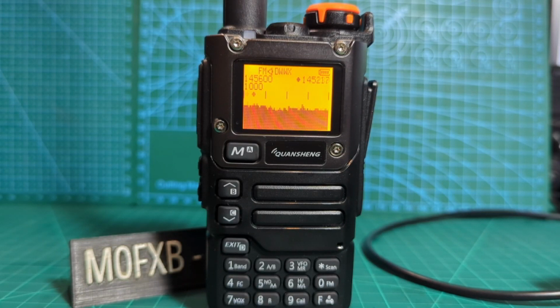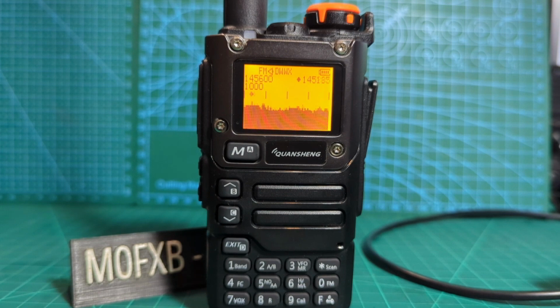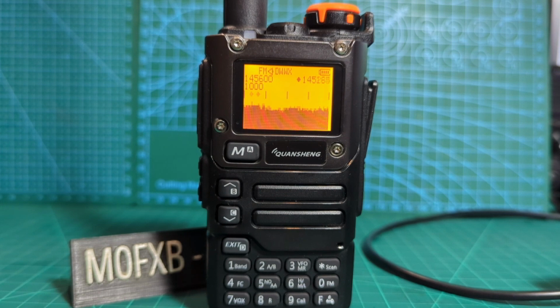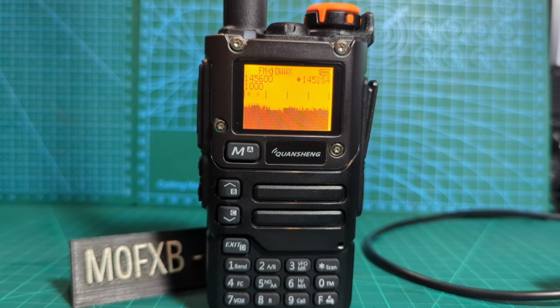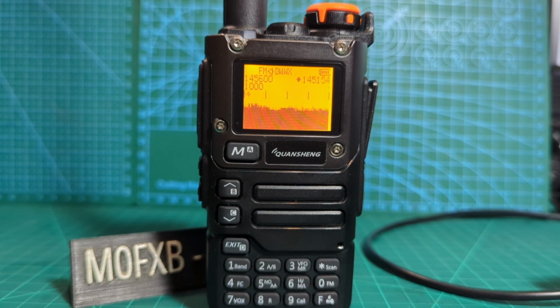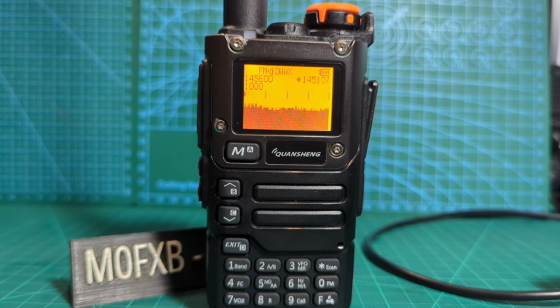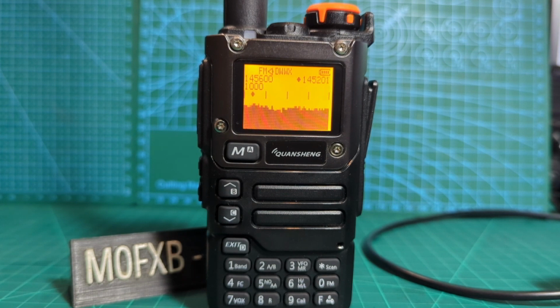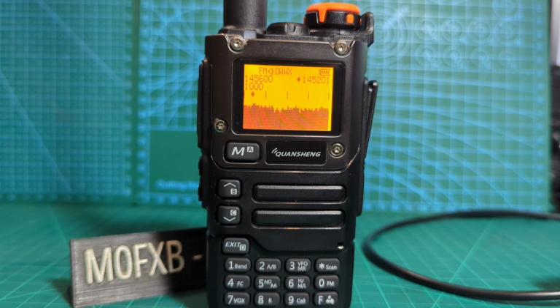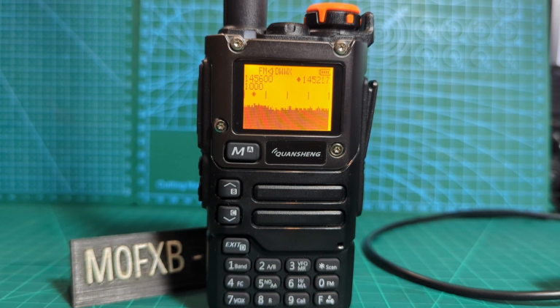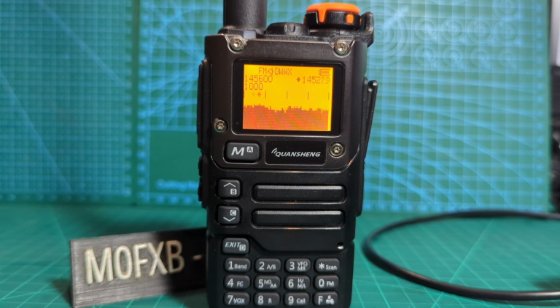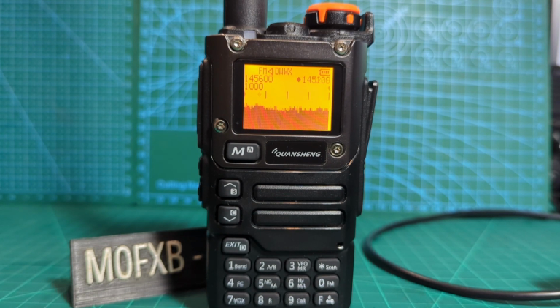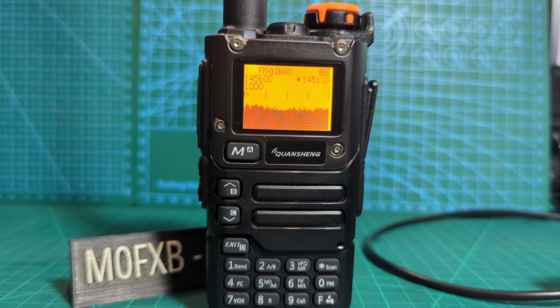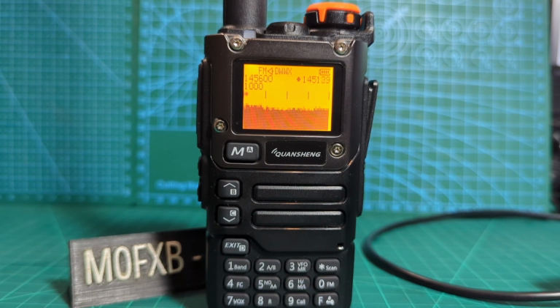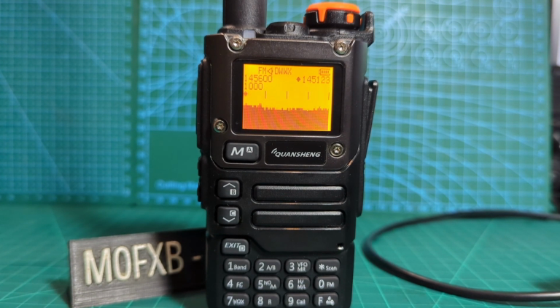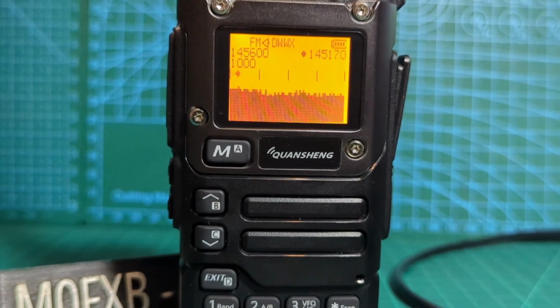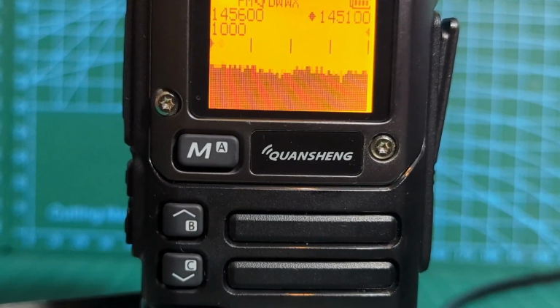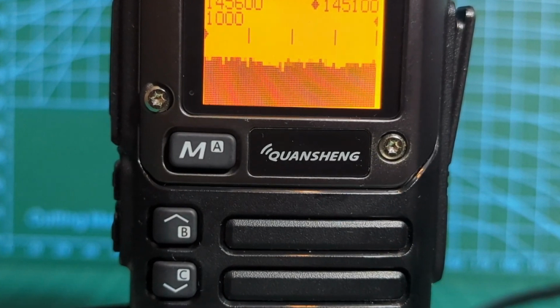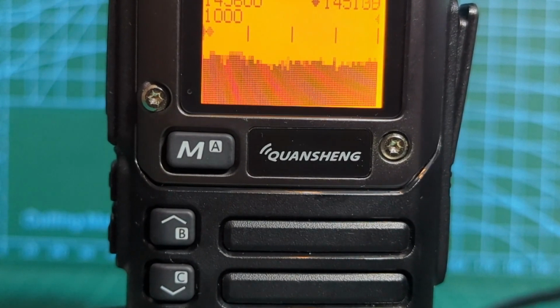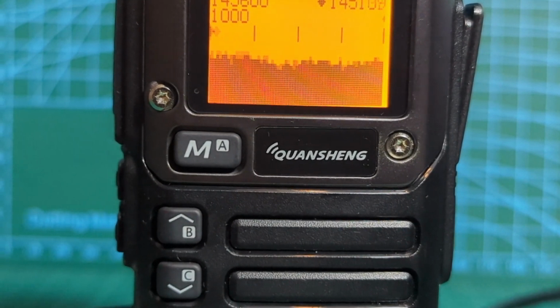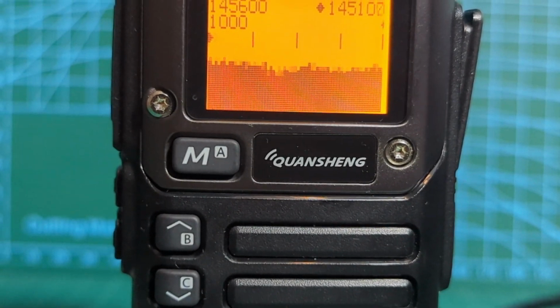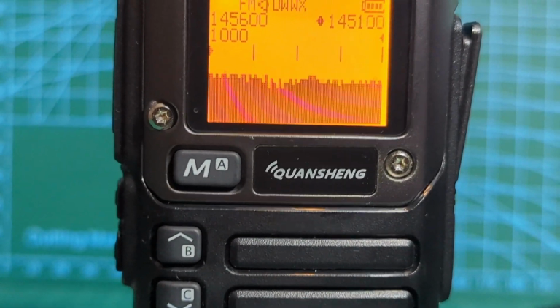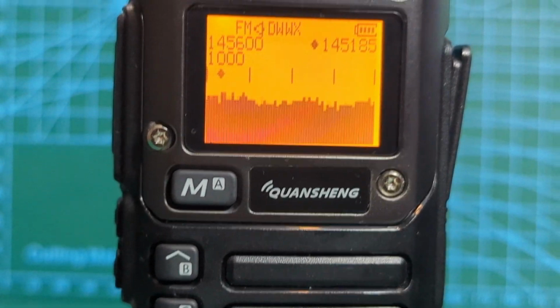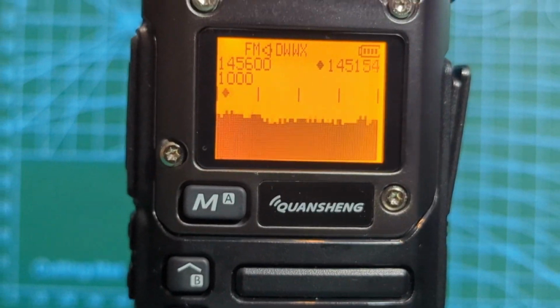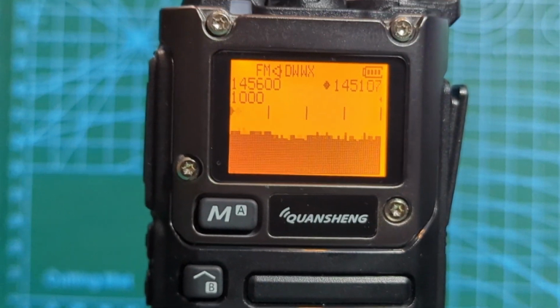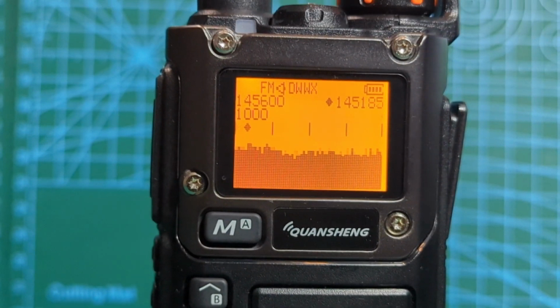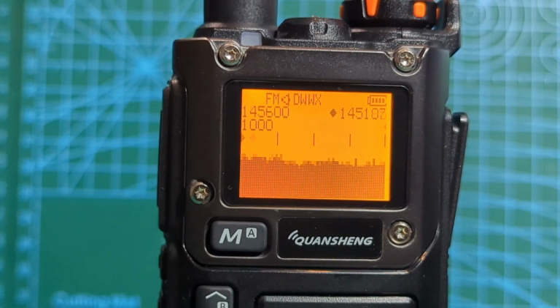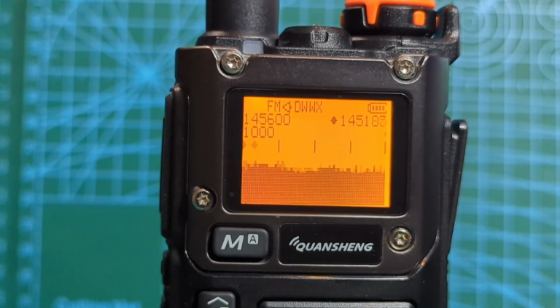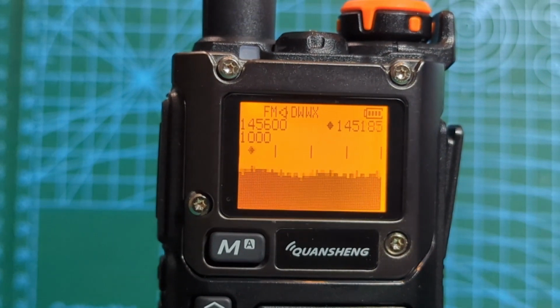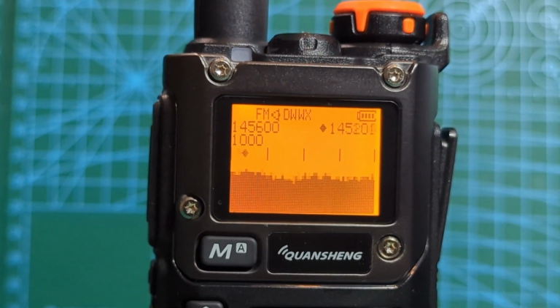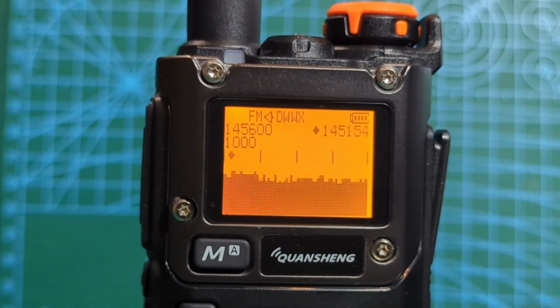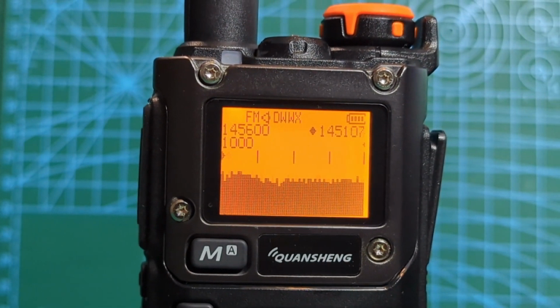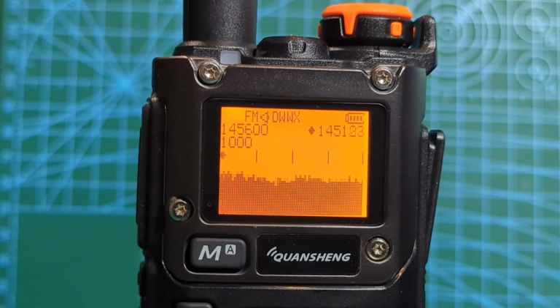Welcome to my channel. UV-K5, K6 — how would you like a nifty spectrum display like this? Well, let's do it.